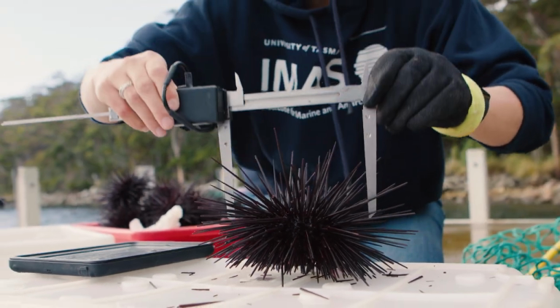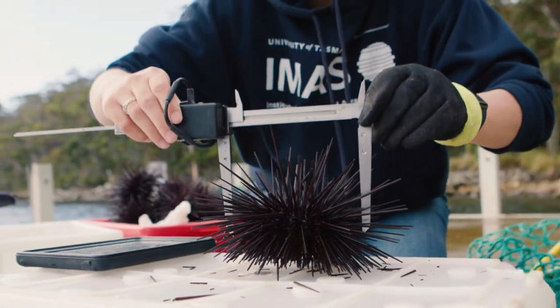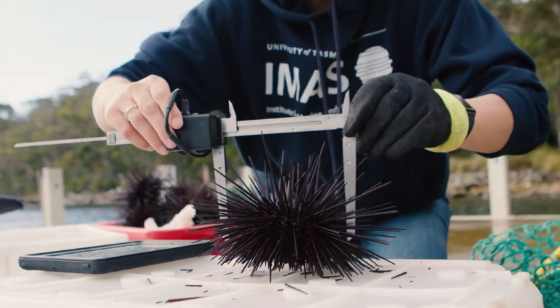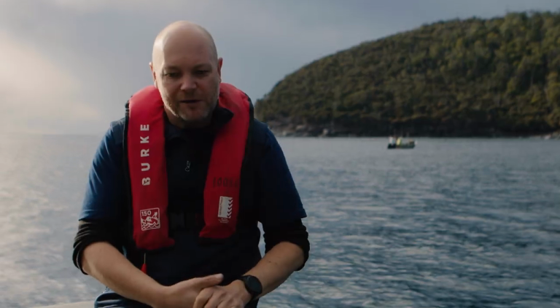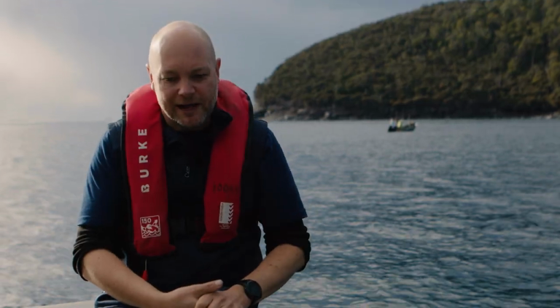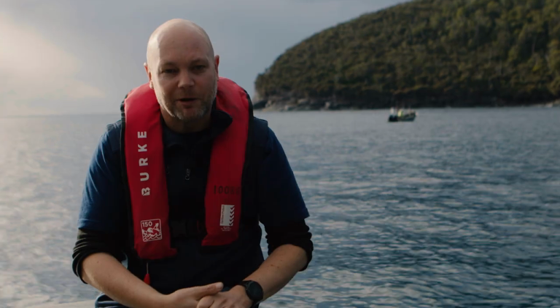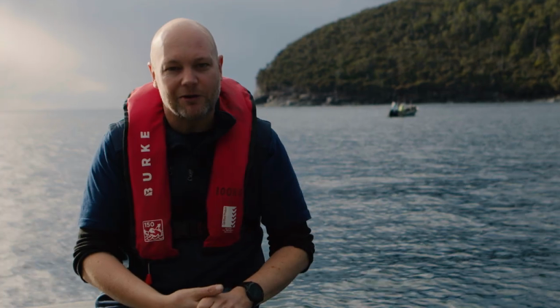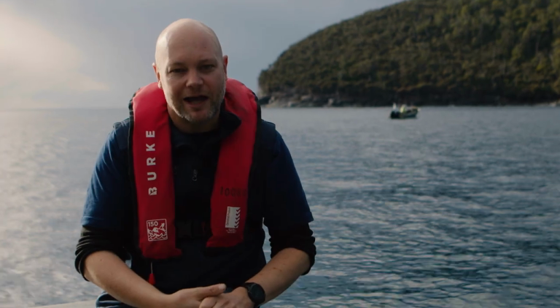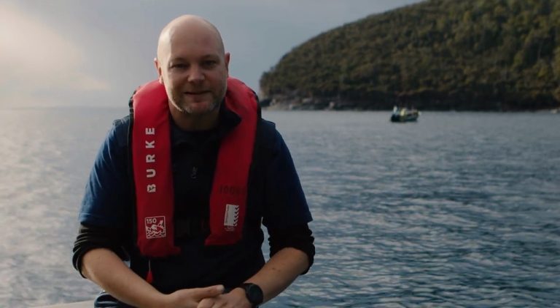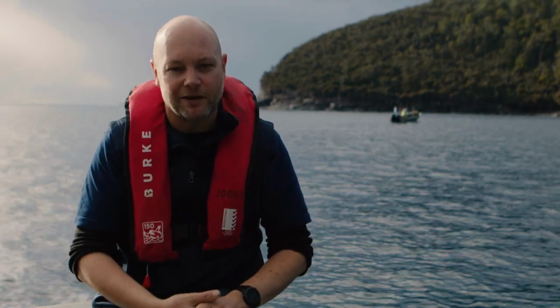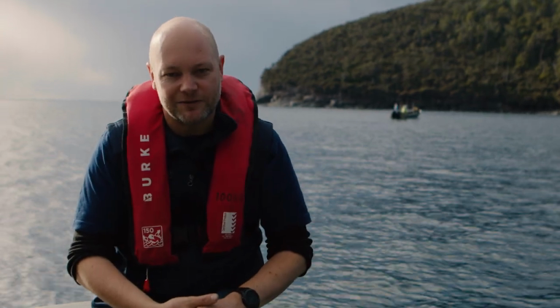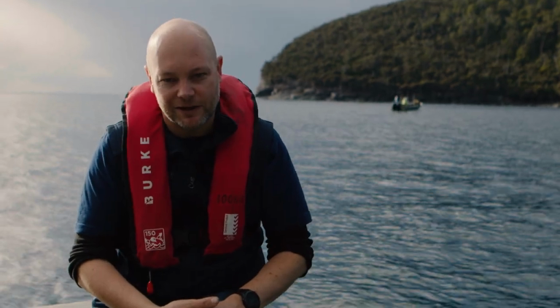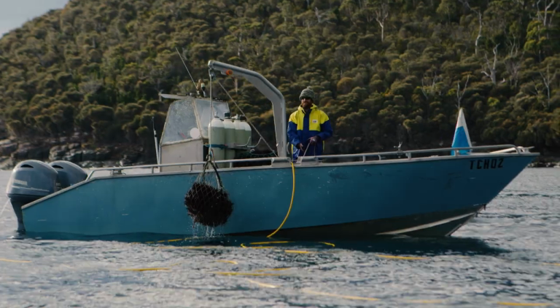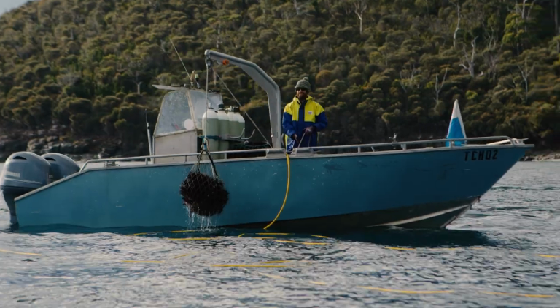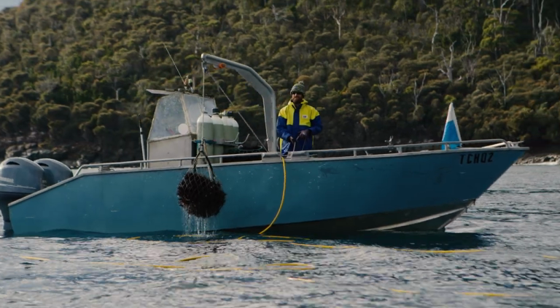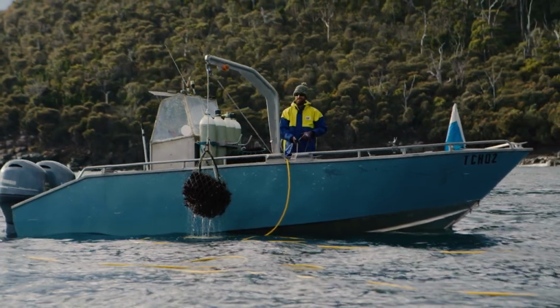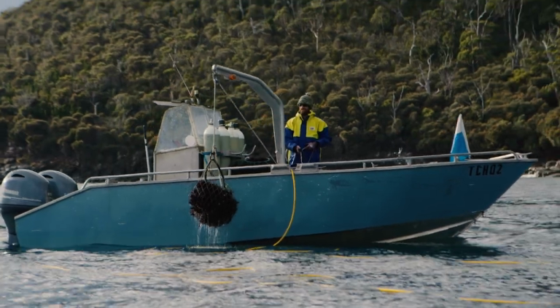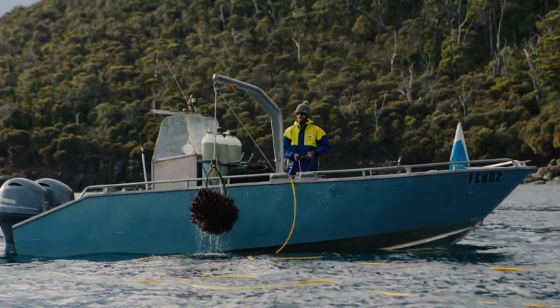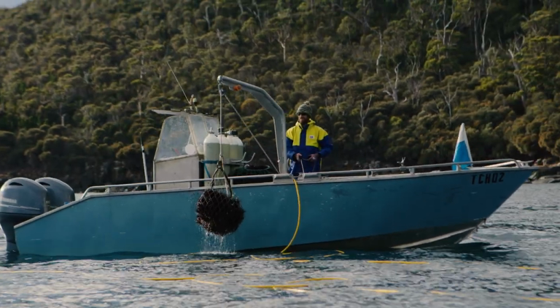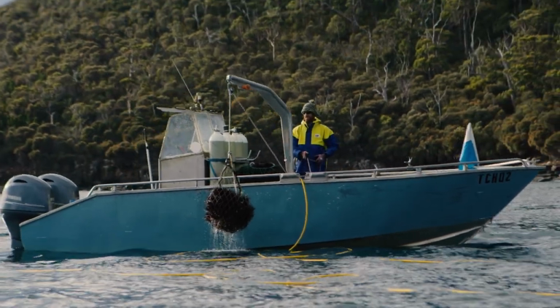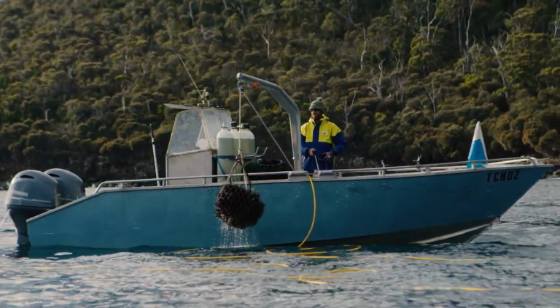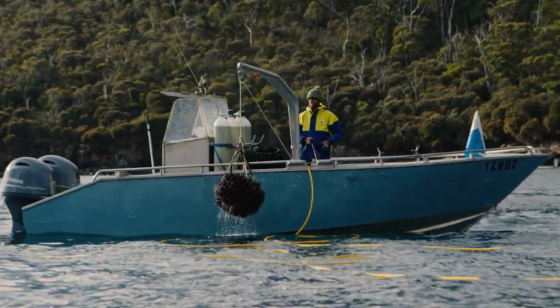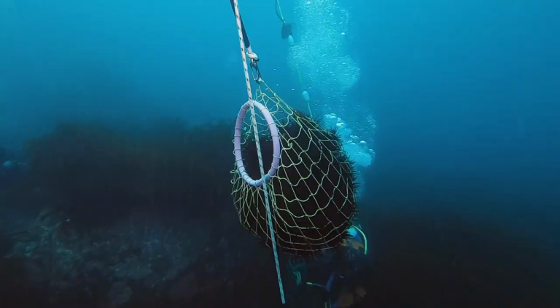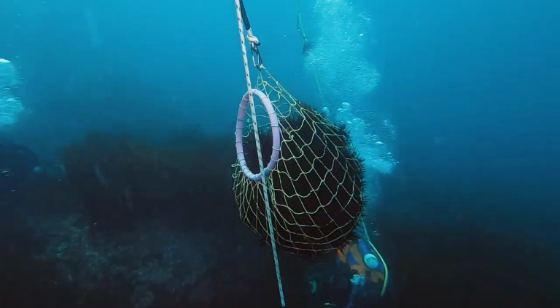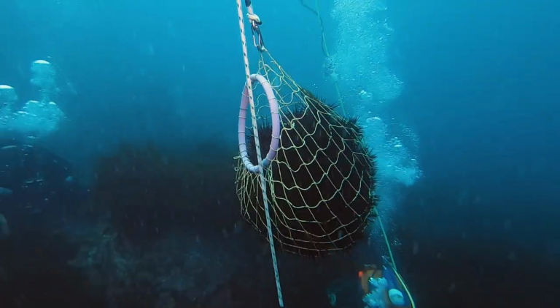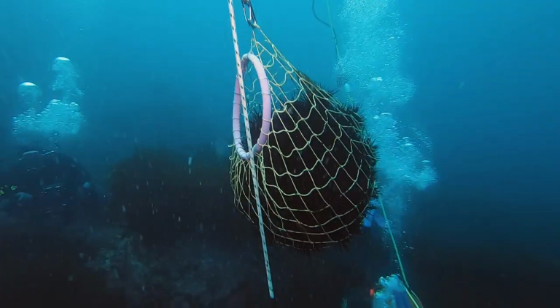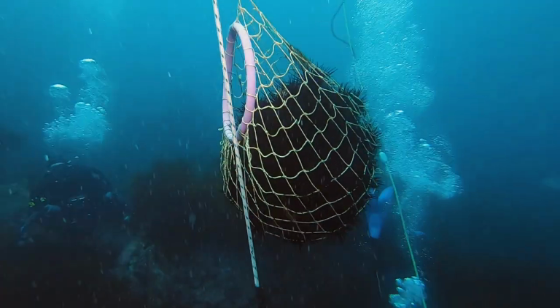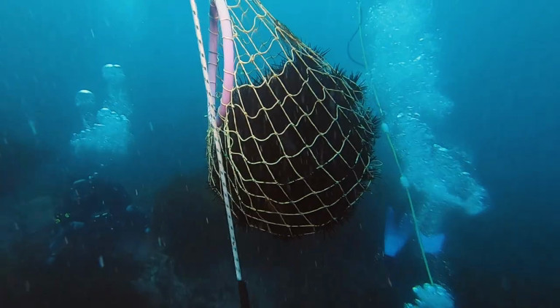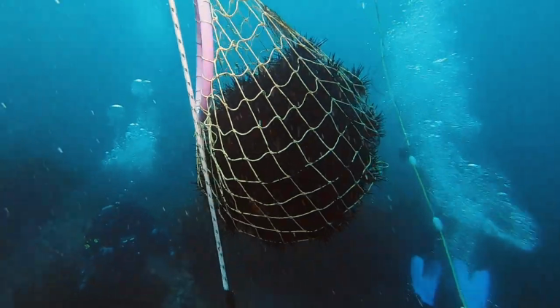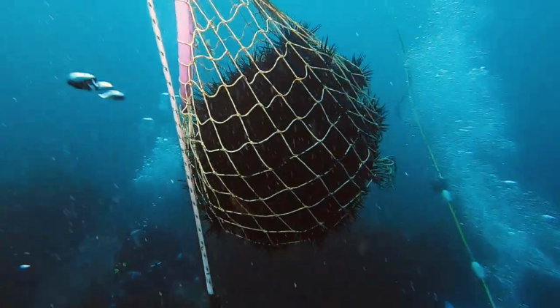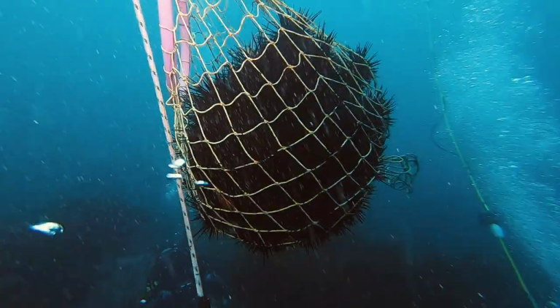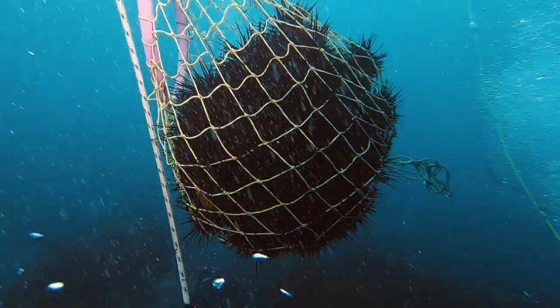Behind me are a couple of boats harvesting those sea urchins. But it isn't a typical harvest — it's called a take-all harvest.